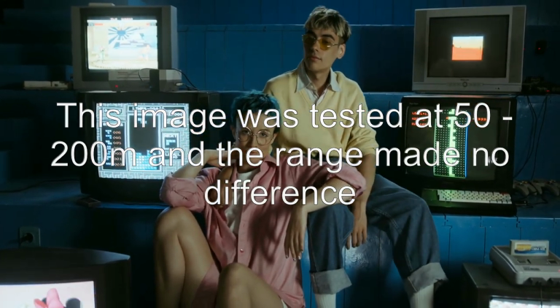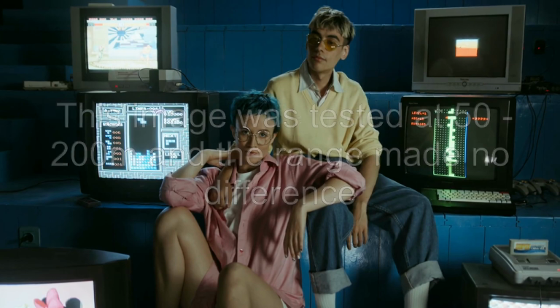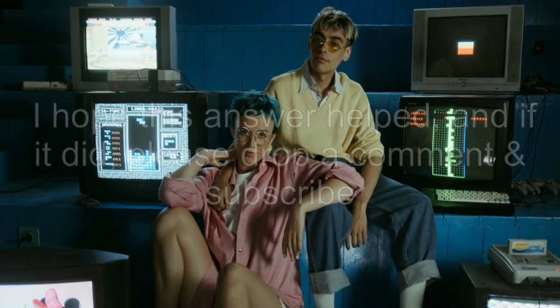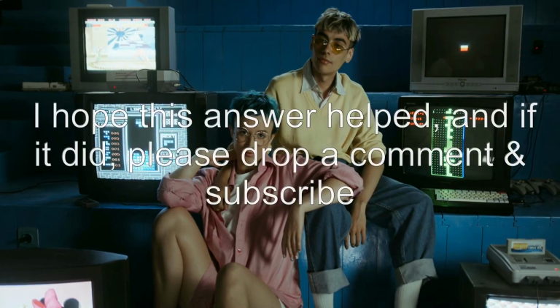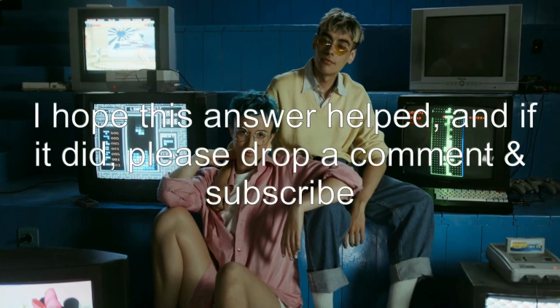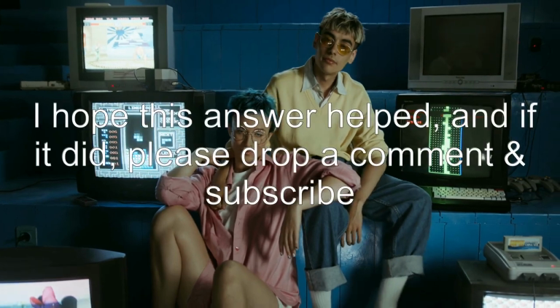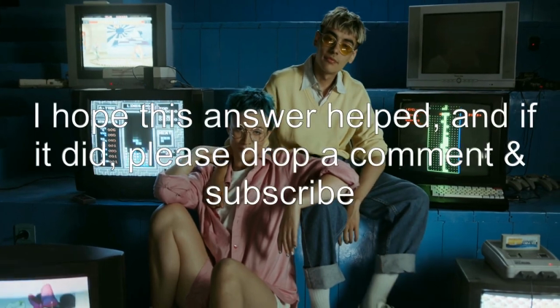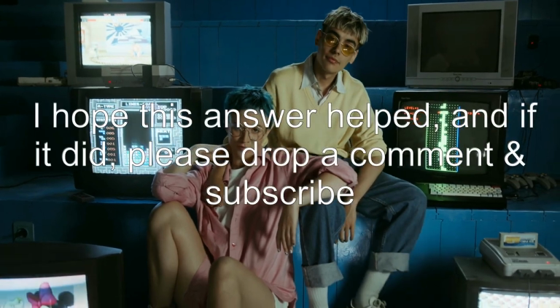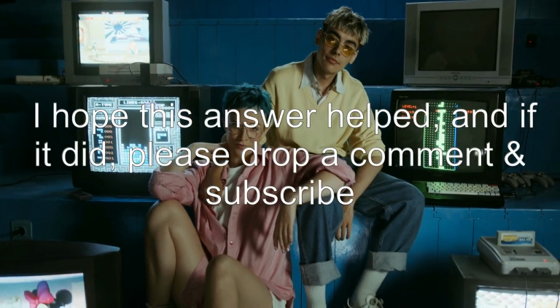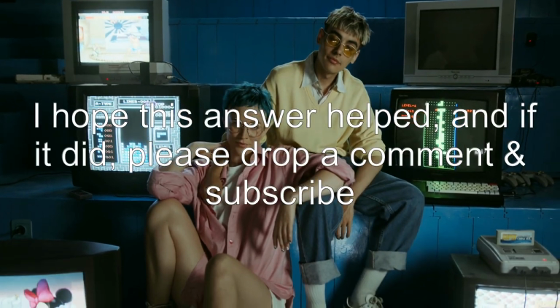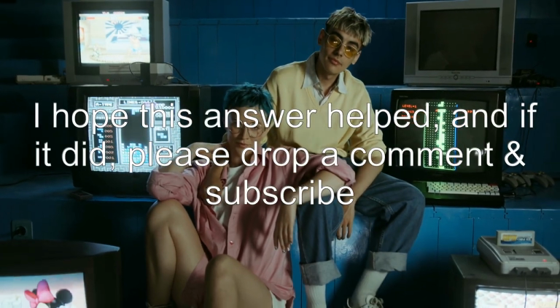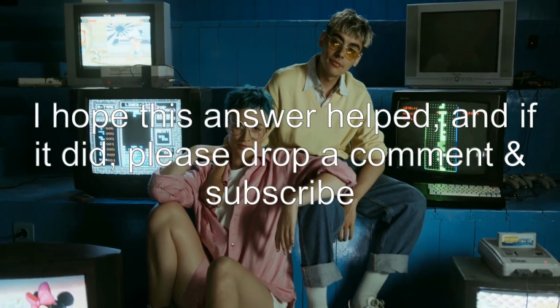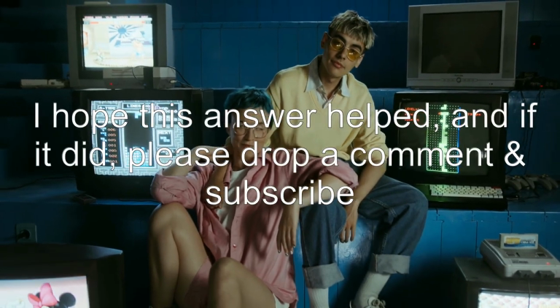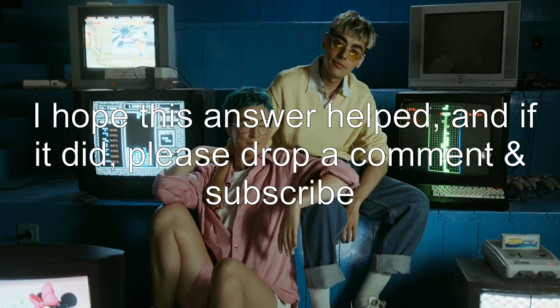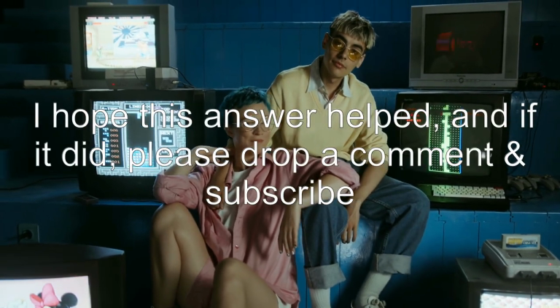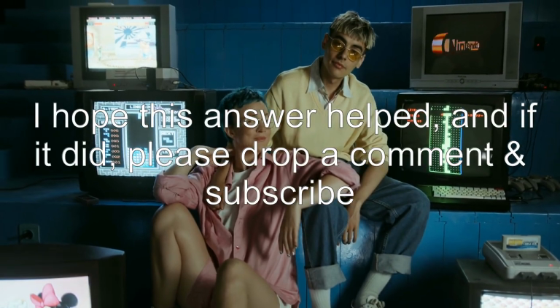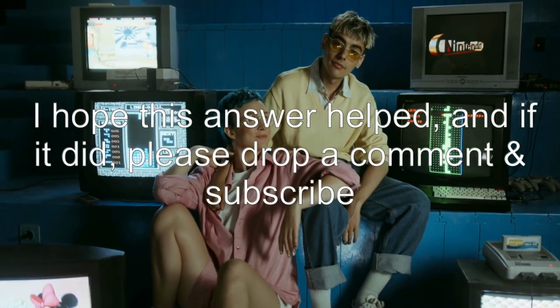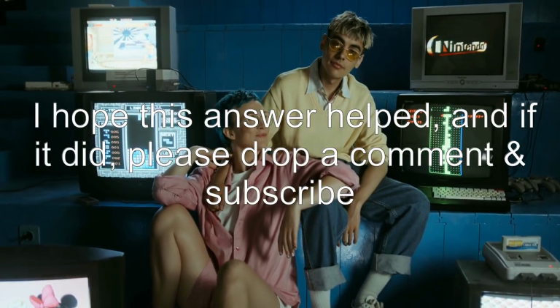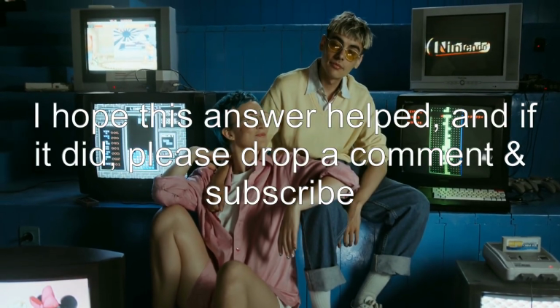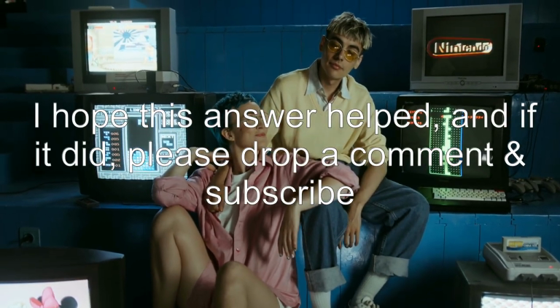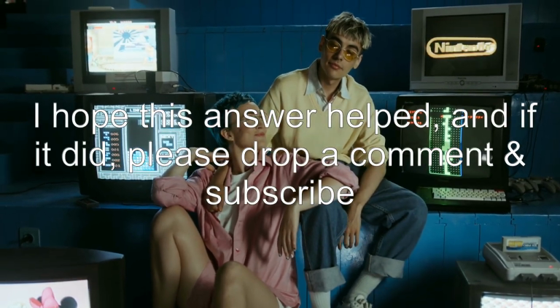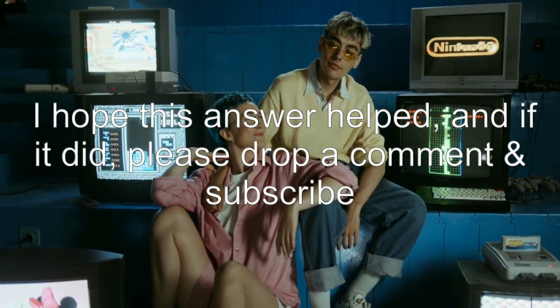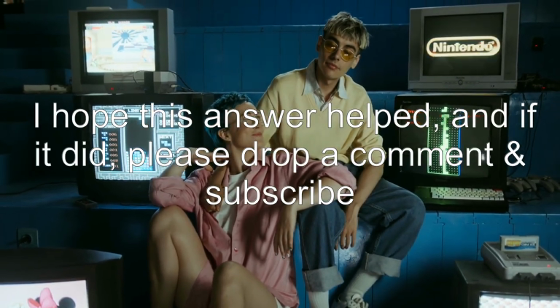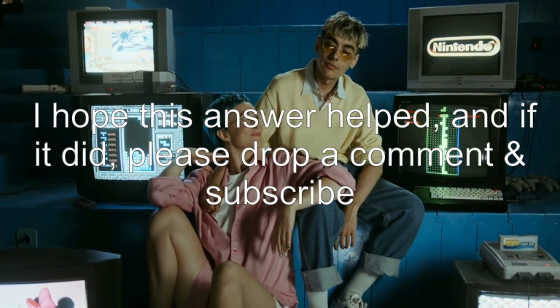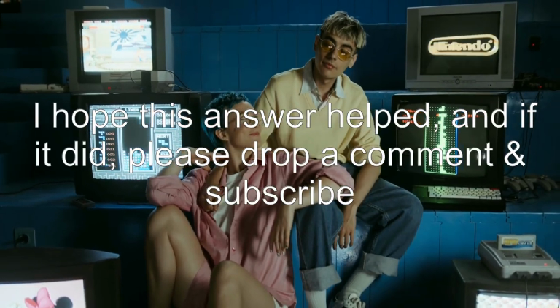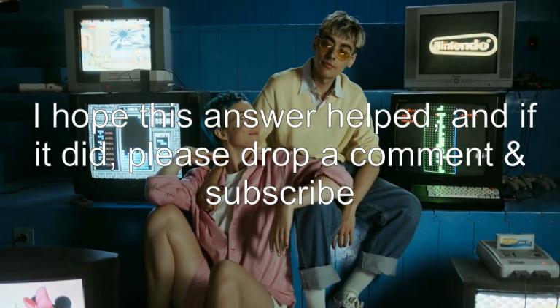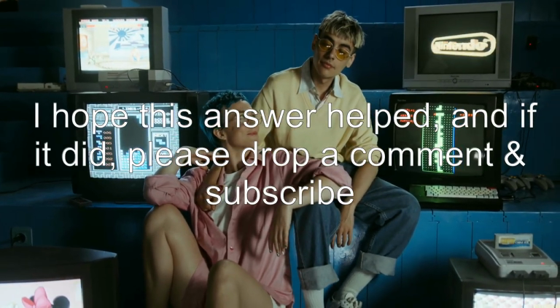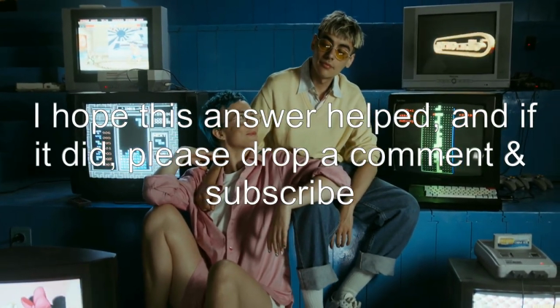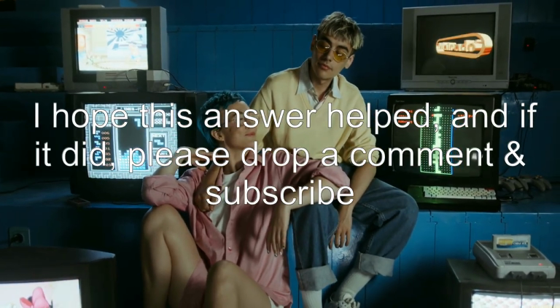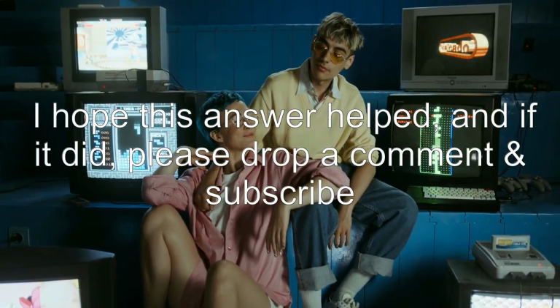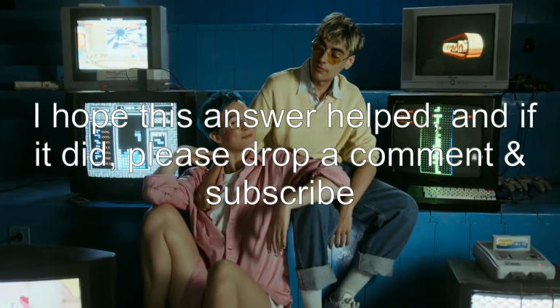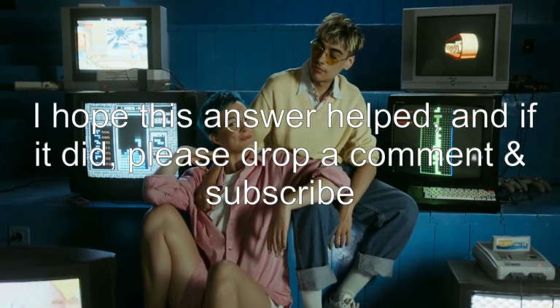I hope this answer helped, and if it did, please drop a comment and subscribe.